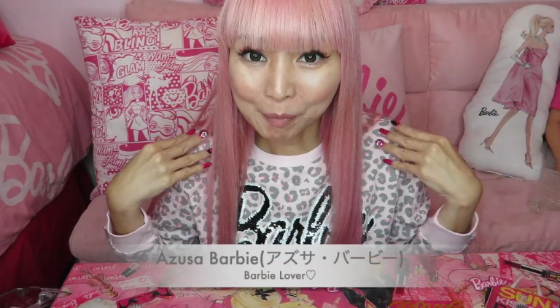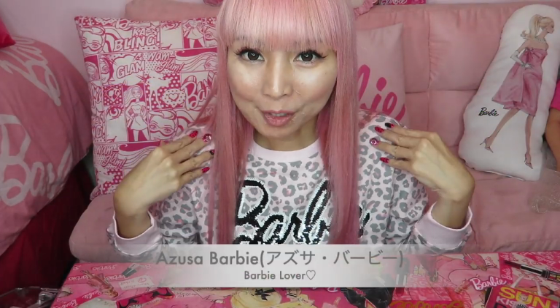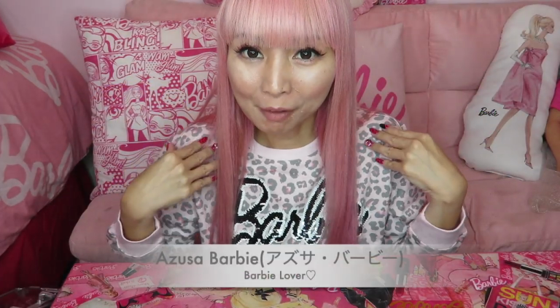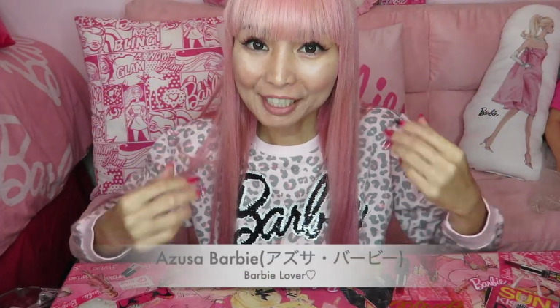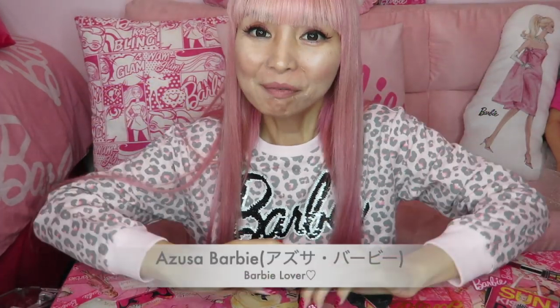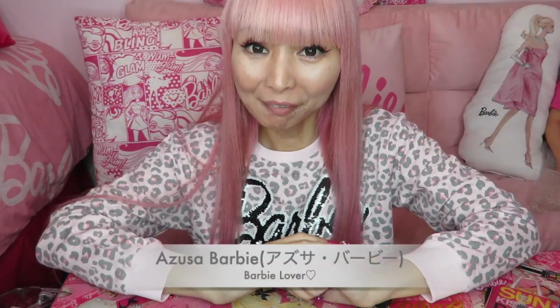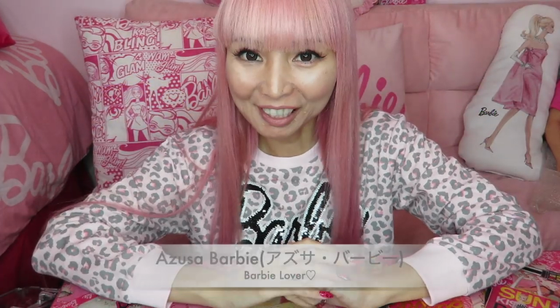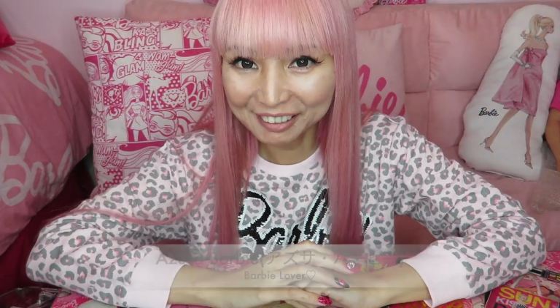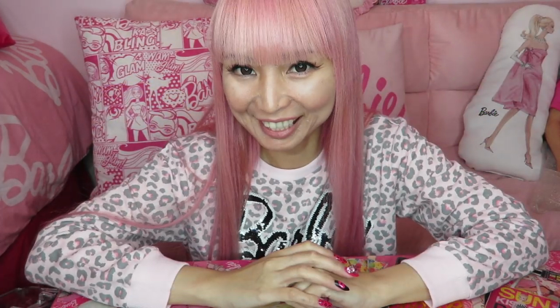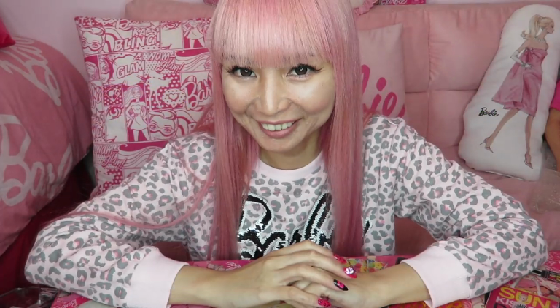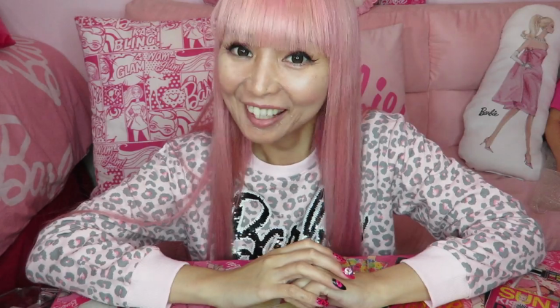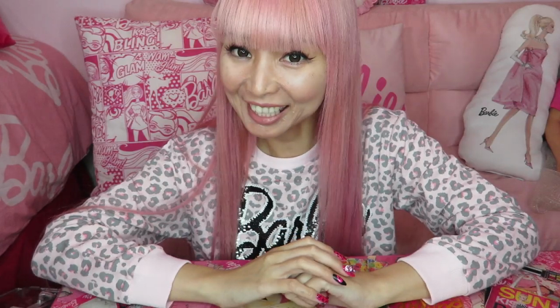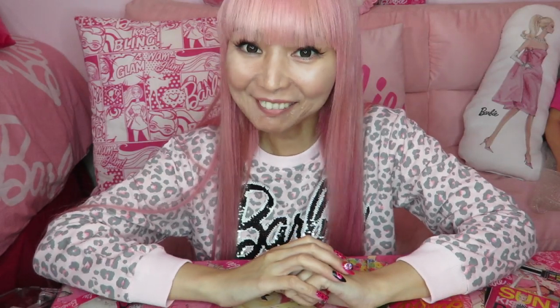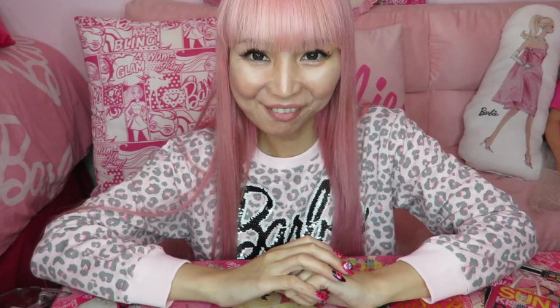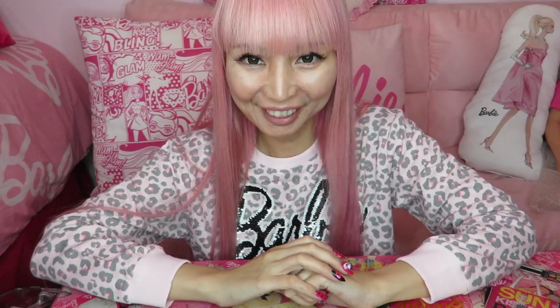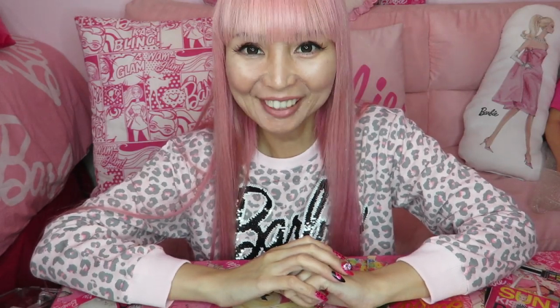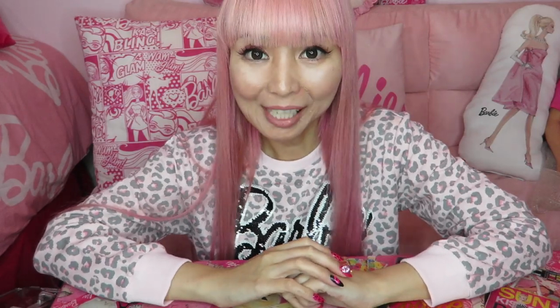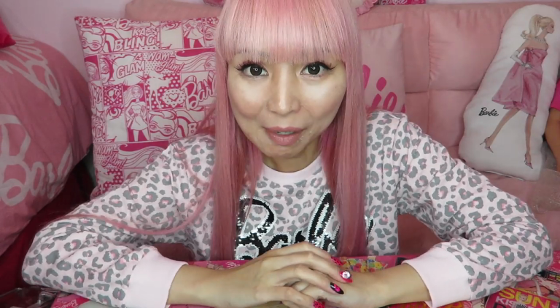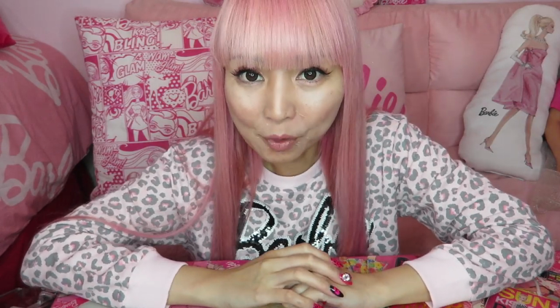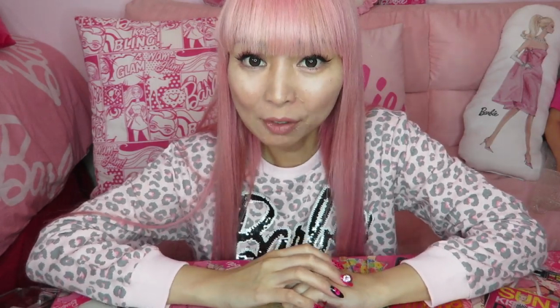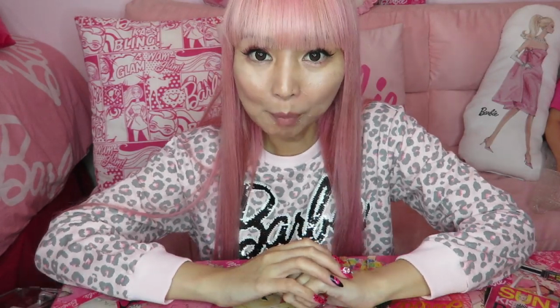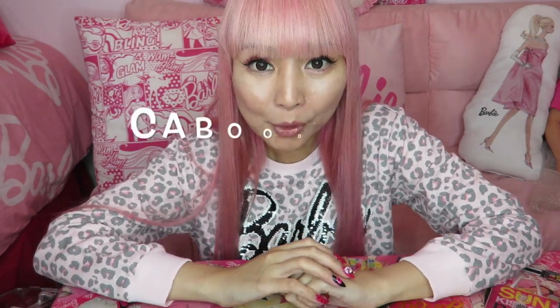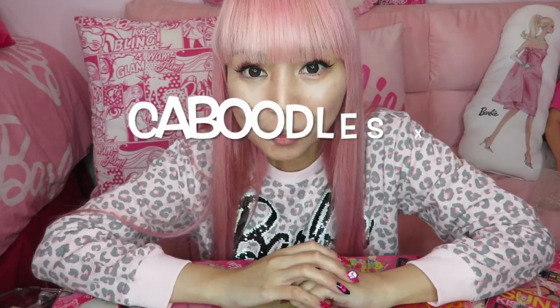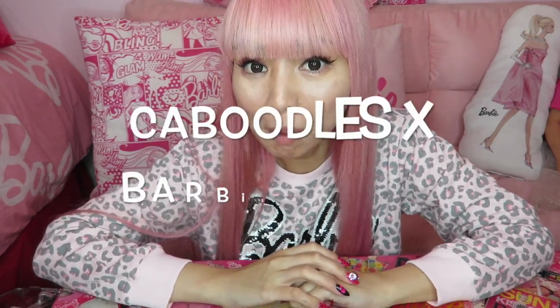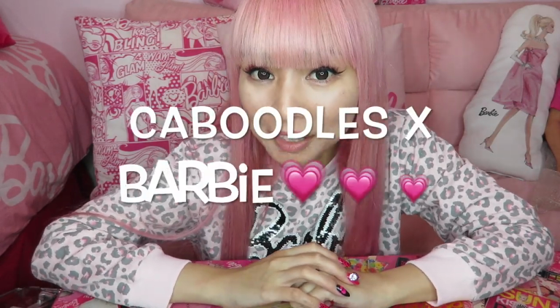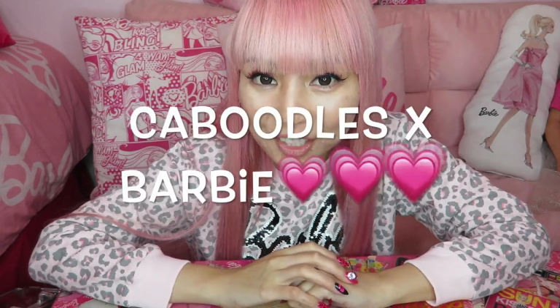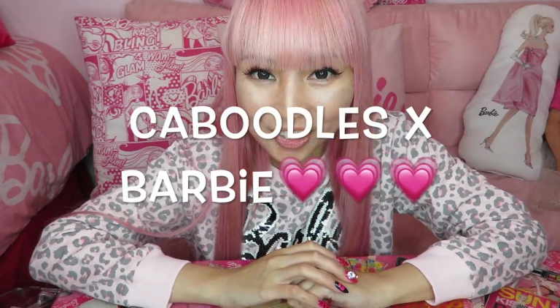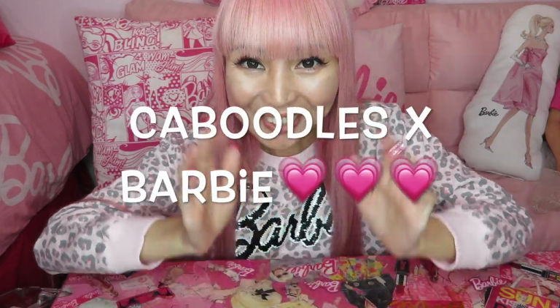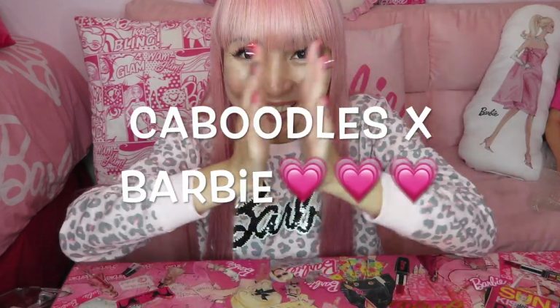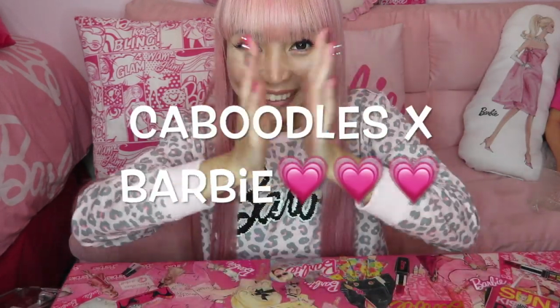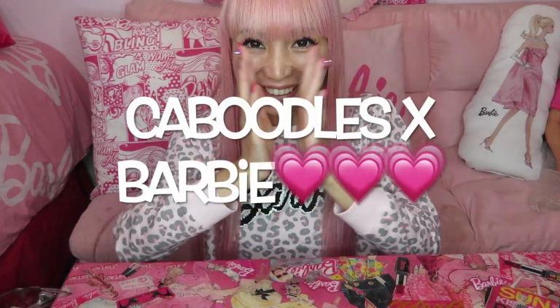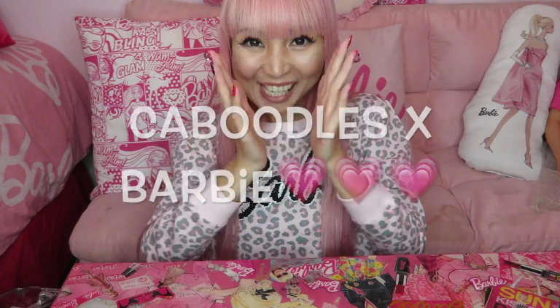I'm Azusa Barbie, Barbie lover in West Hollywood. Thanks so much for watching my video. Today I'm showing you Kaboodle's Barbie collection. Yay!